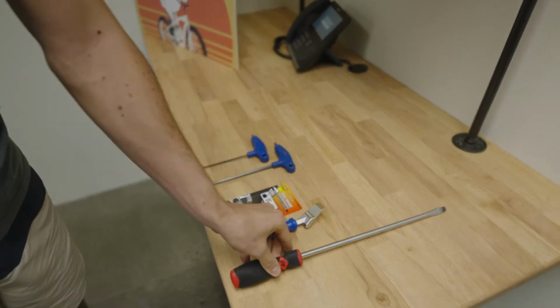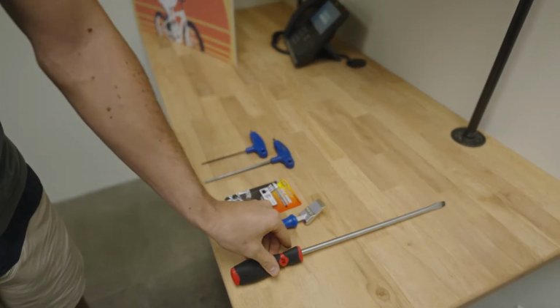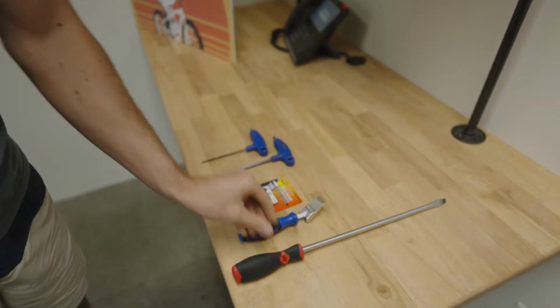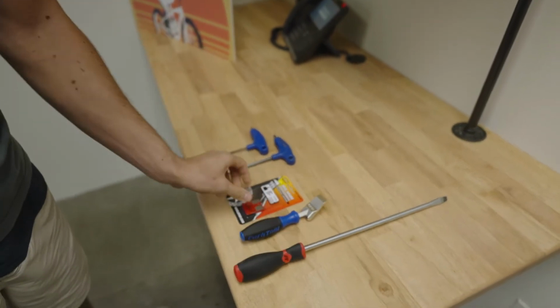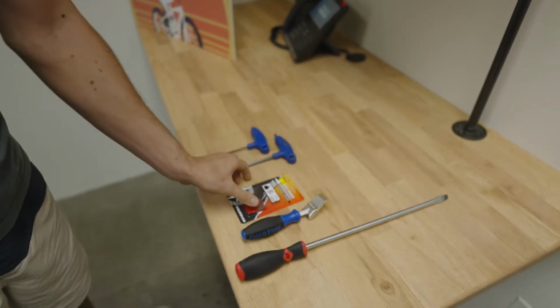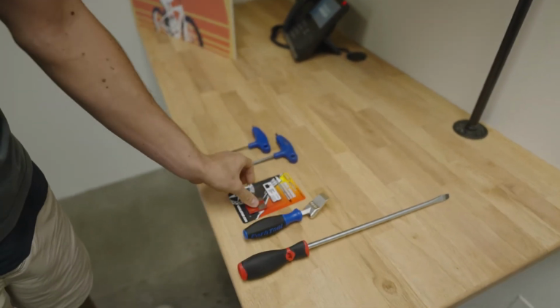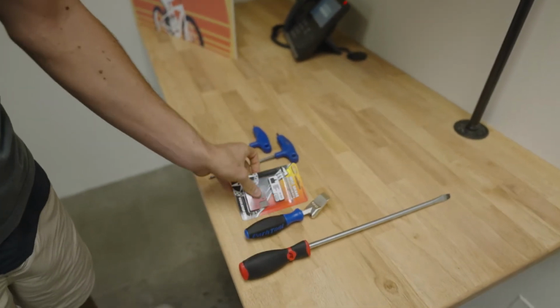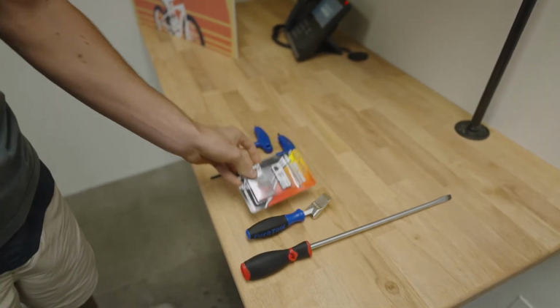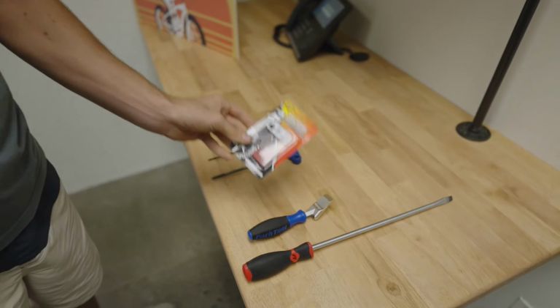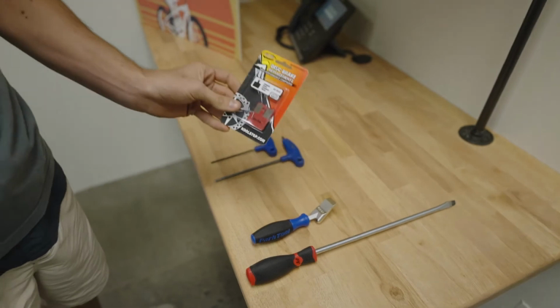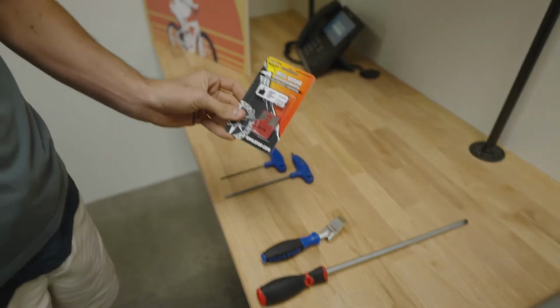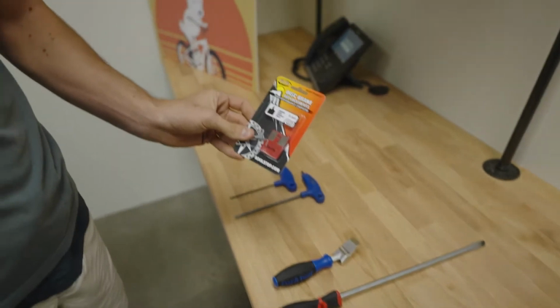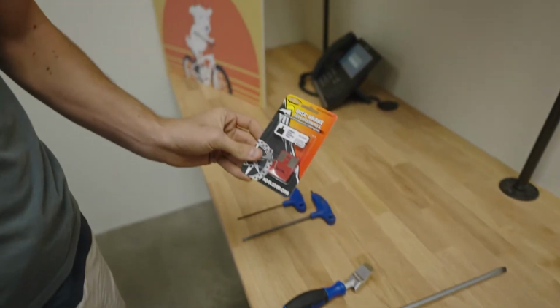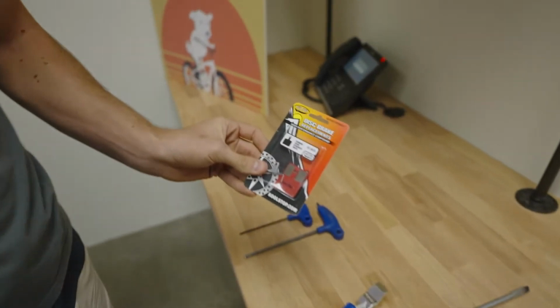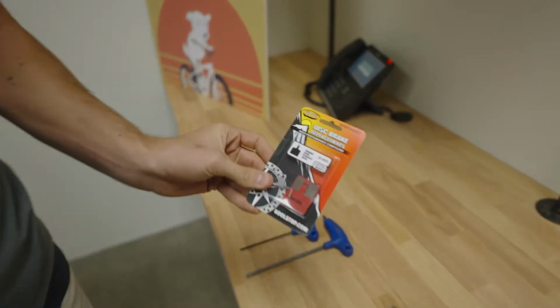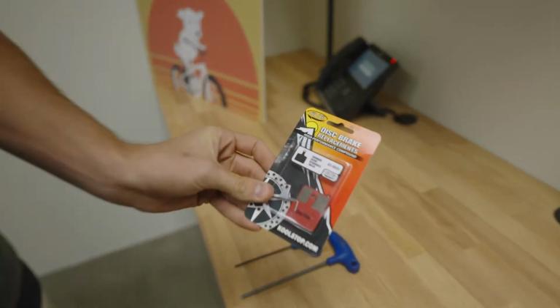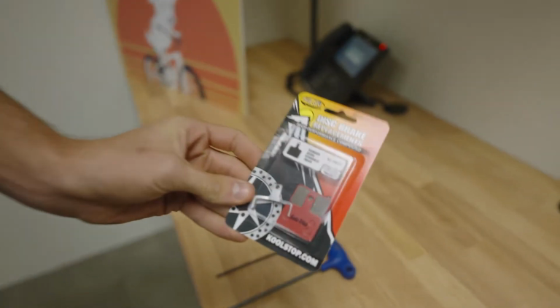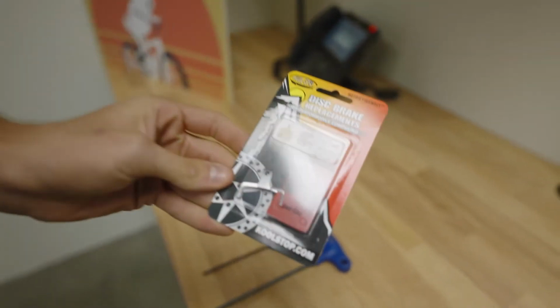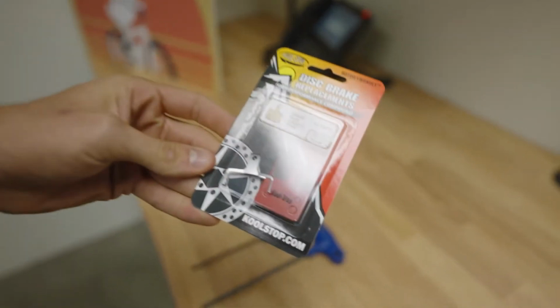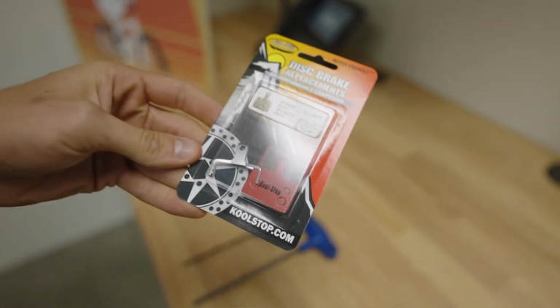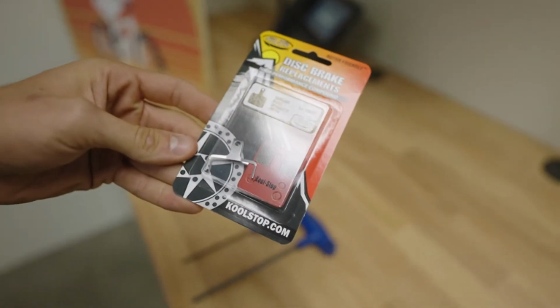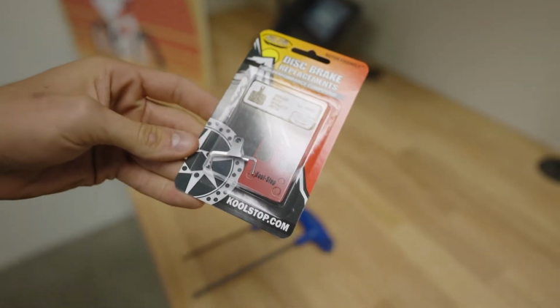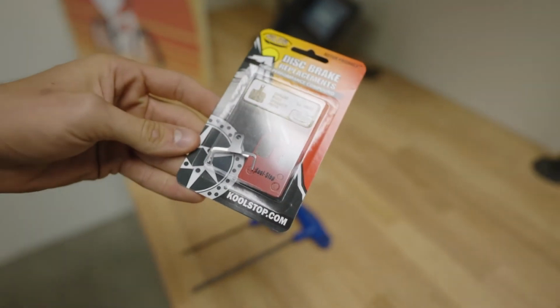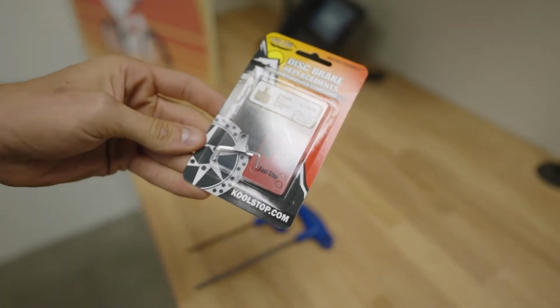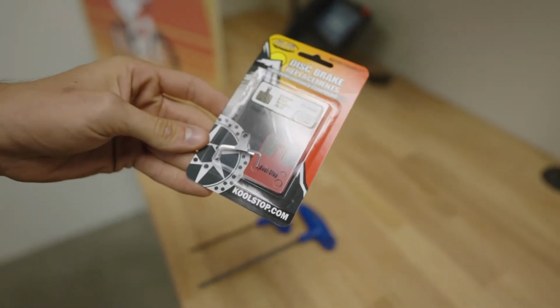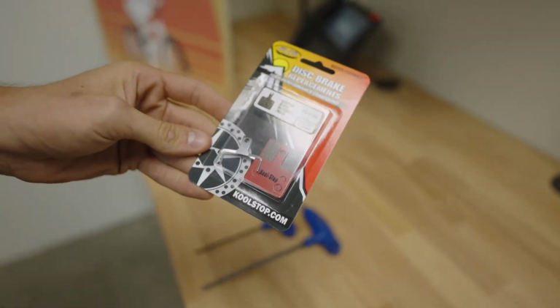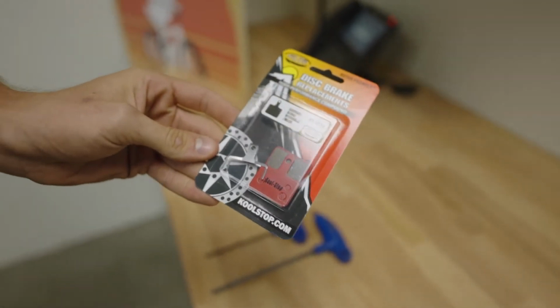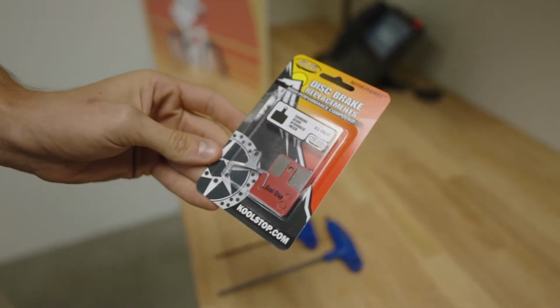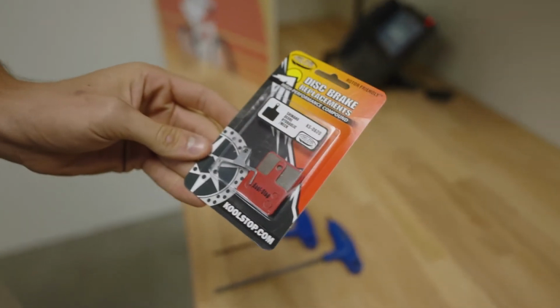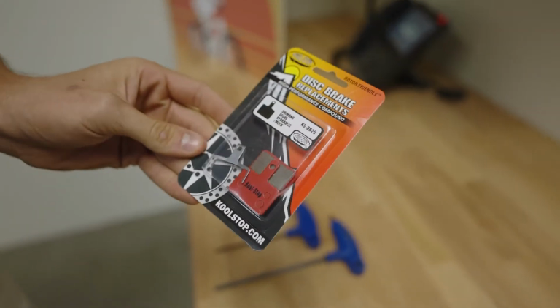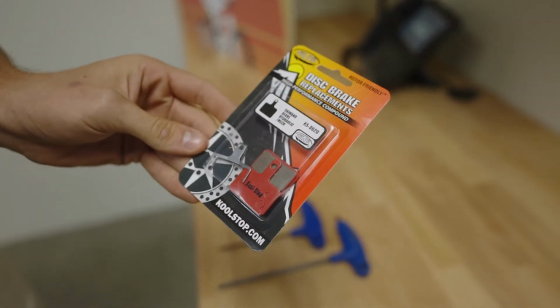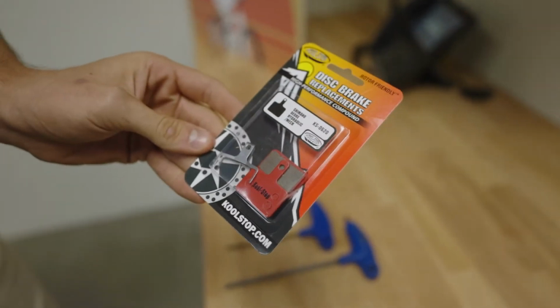You're also going to need a new set of brake pads. We'll put a link to all the parts in the description box.